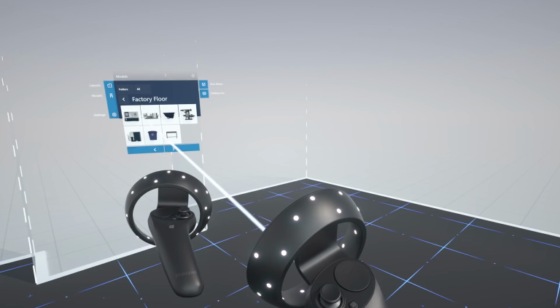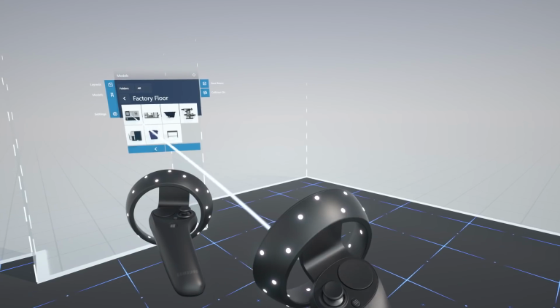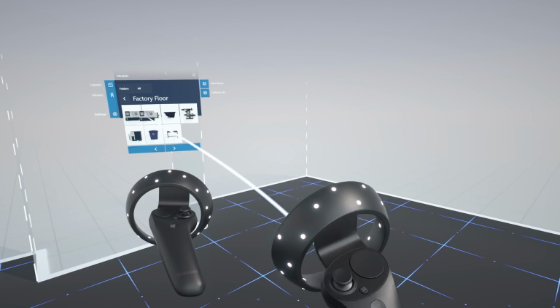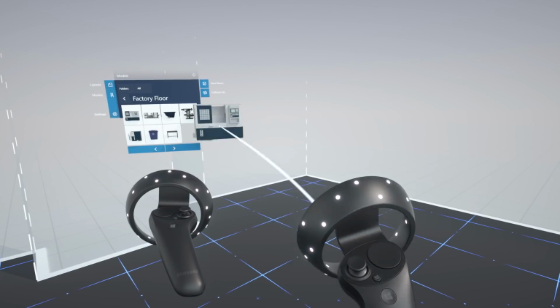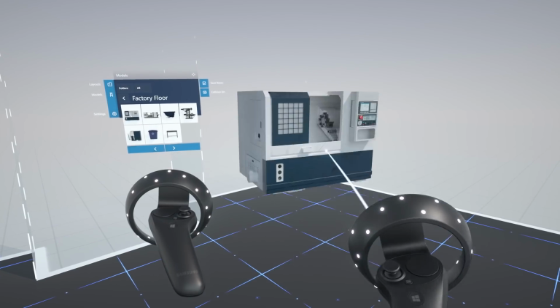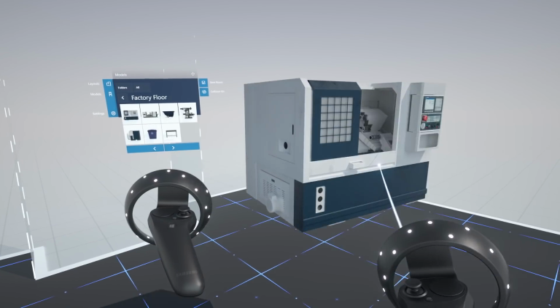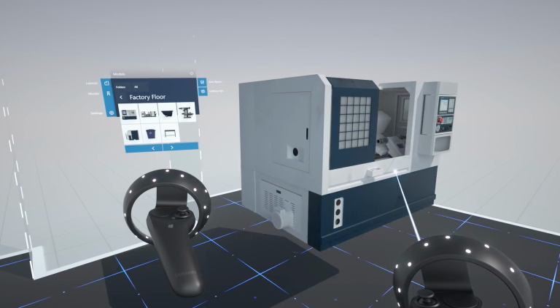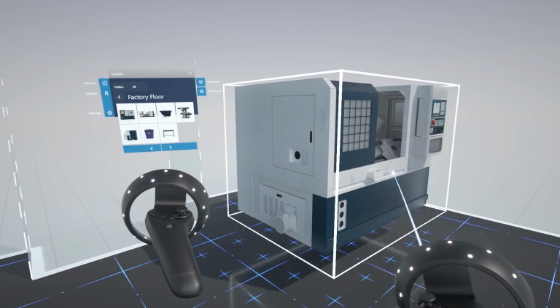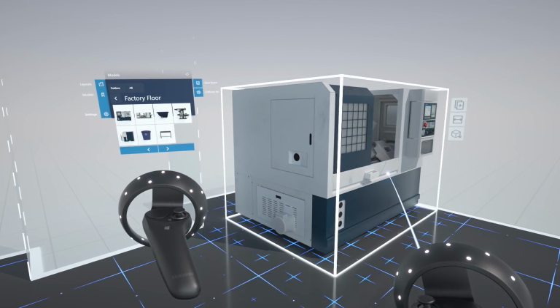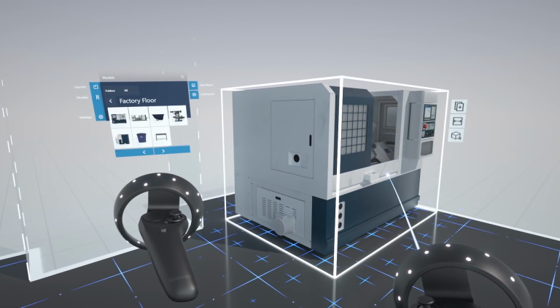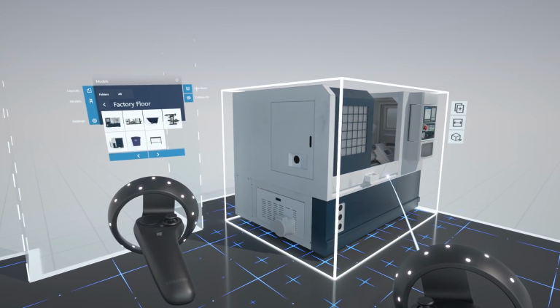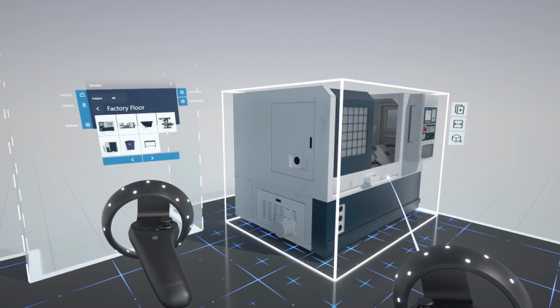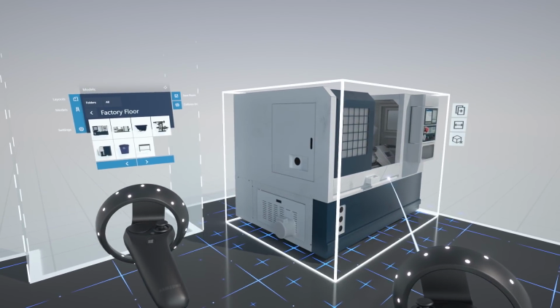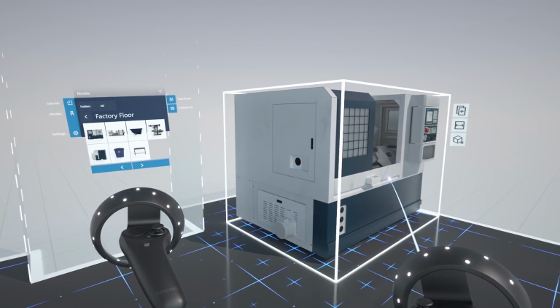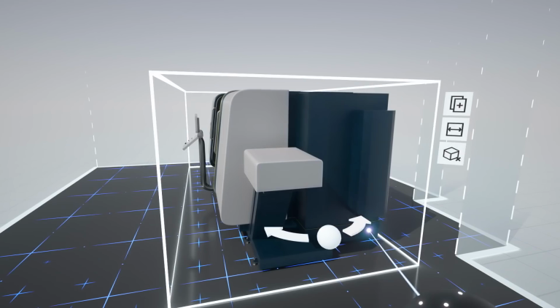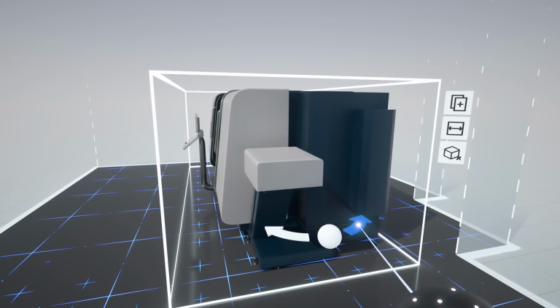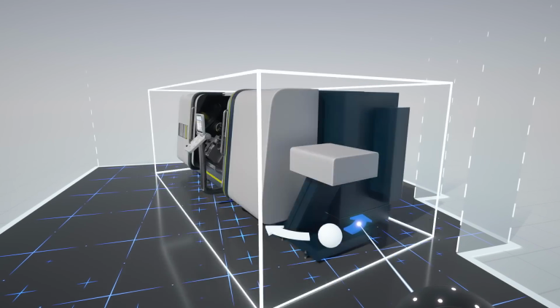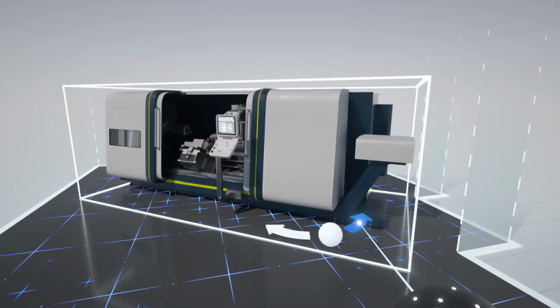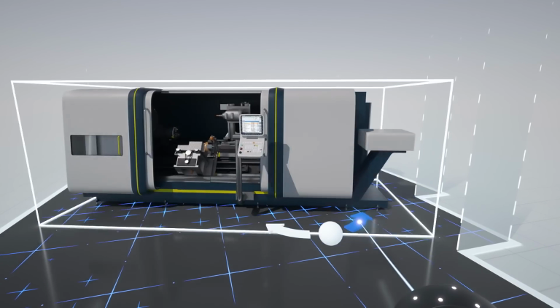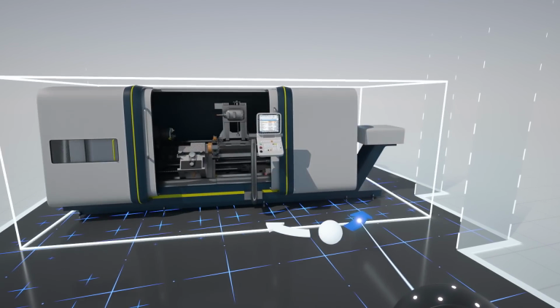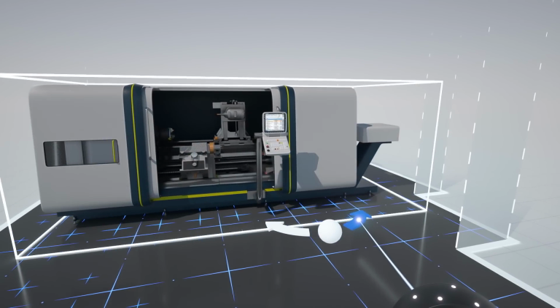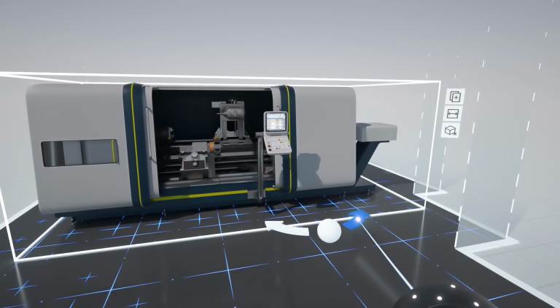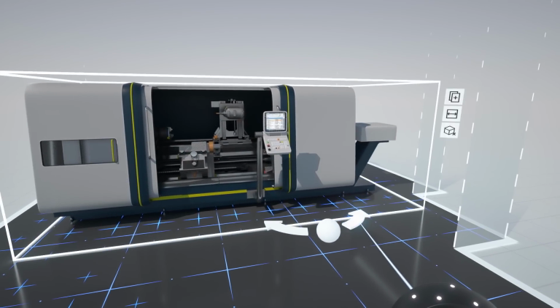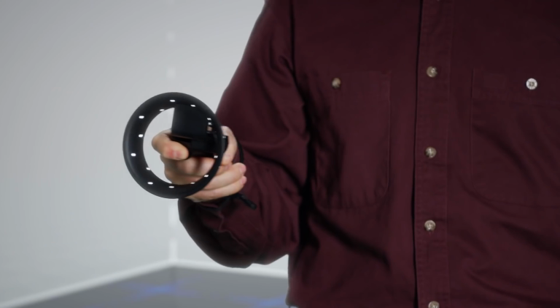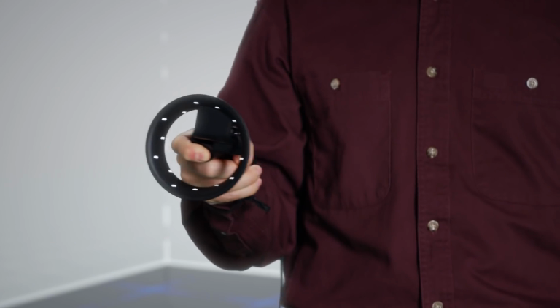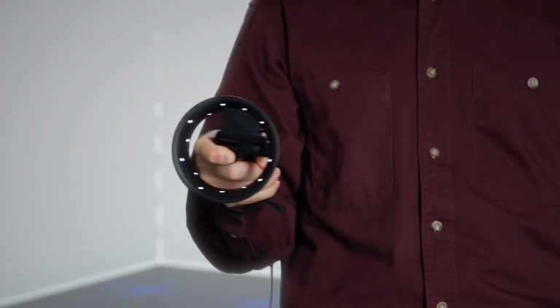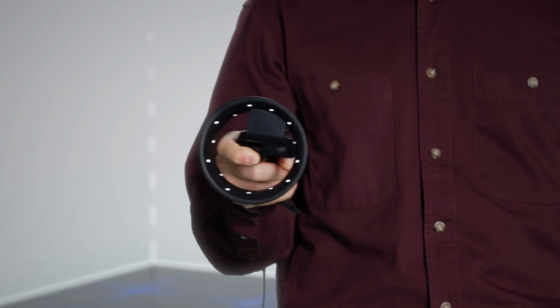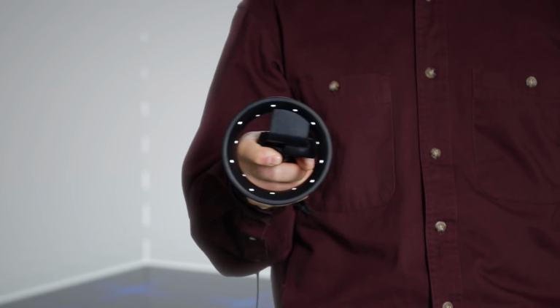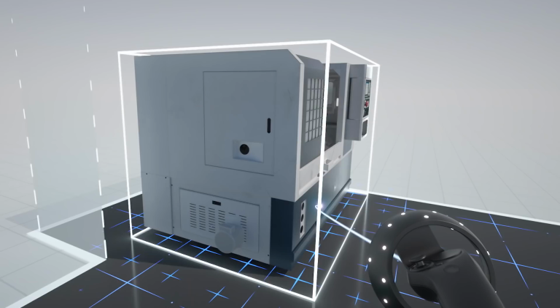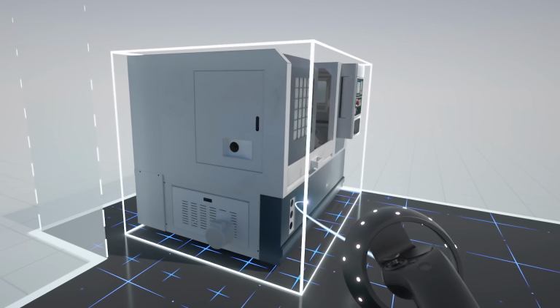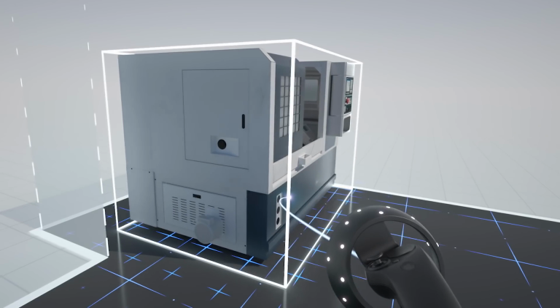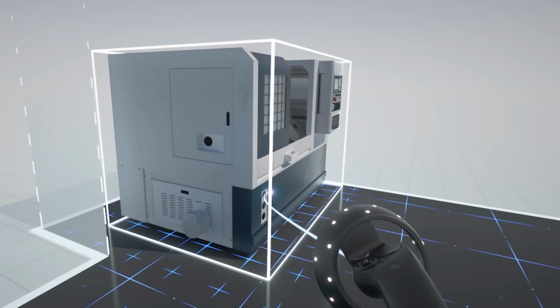Visualize your layout in 3D, try new ideas, and iterate quickly.